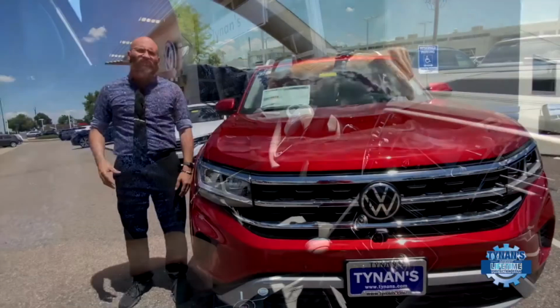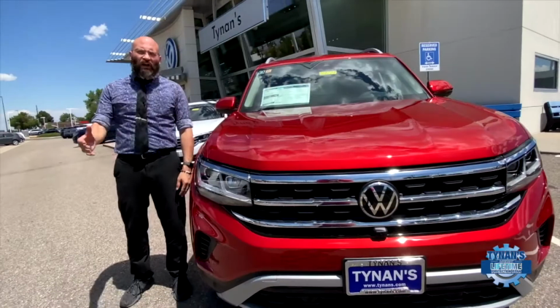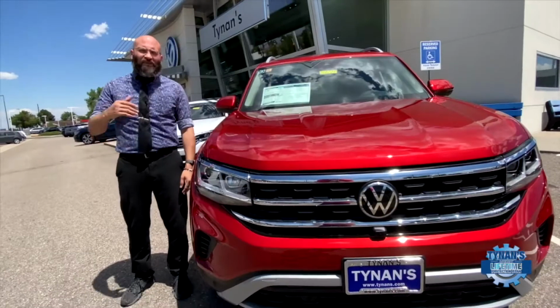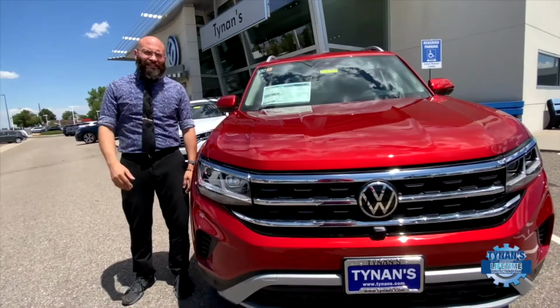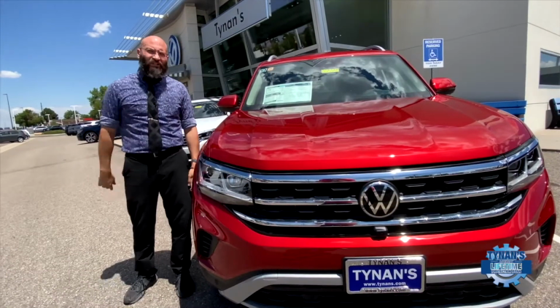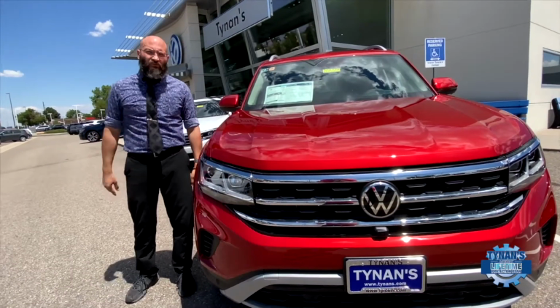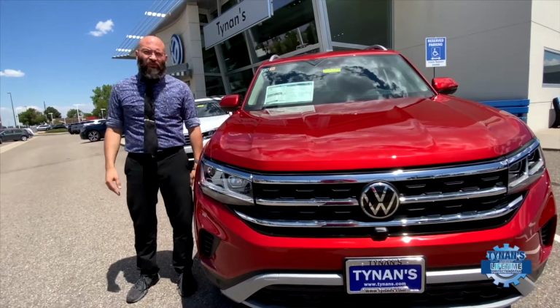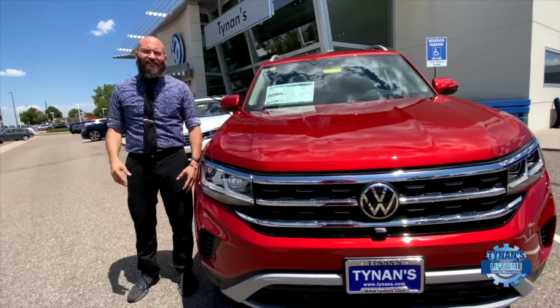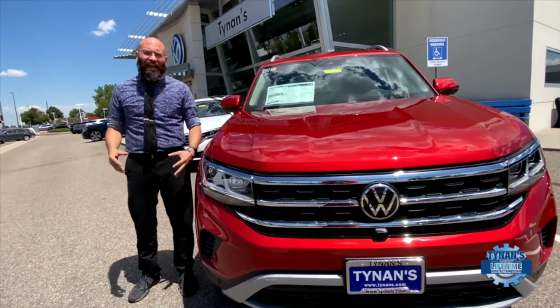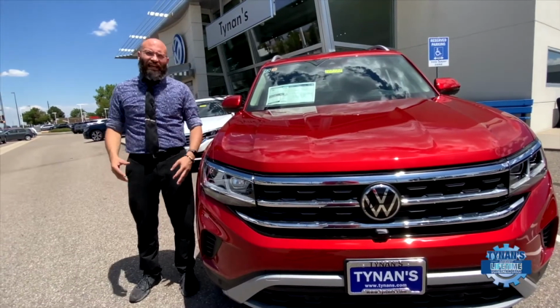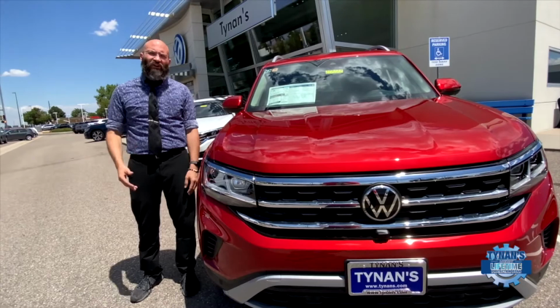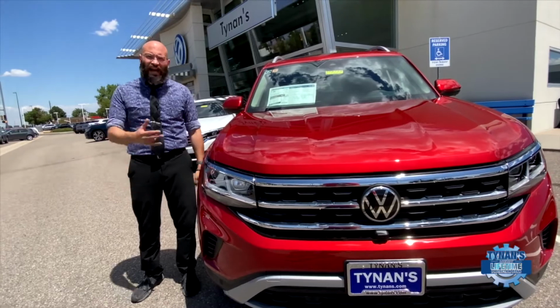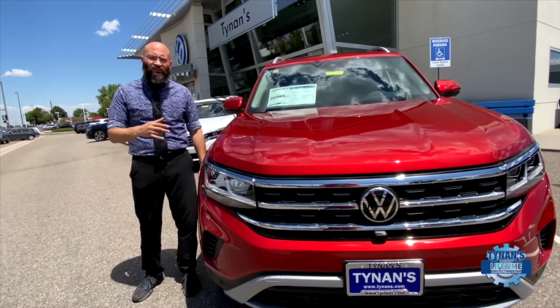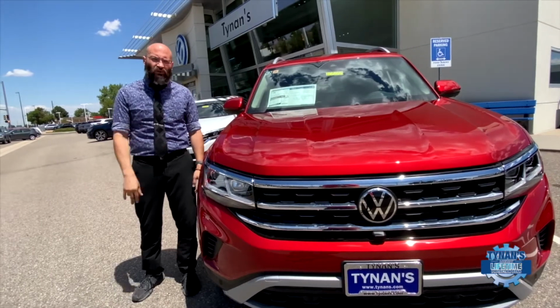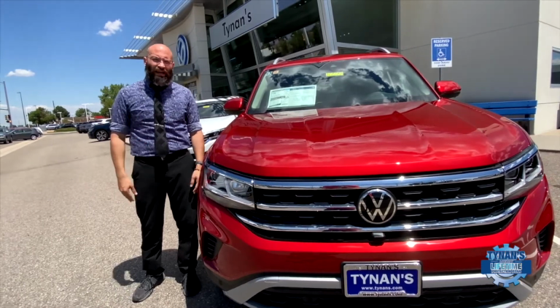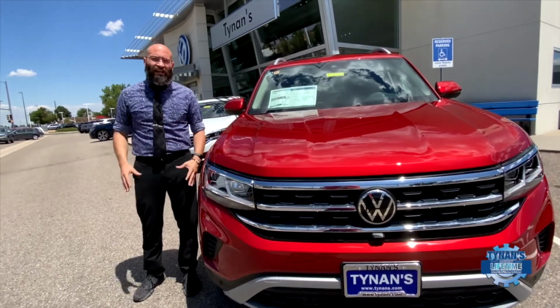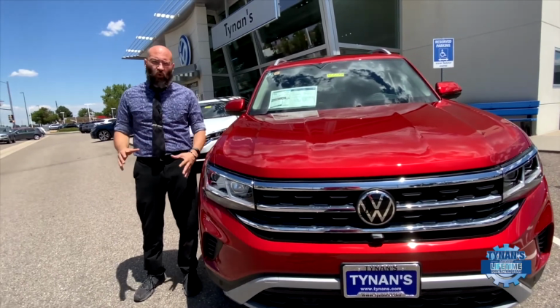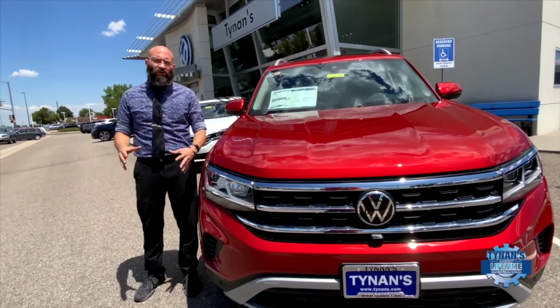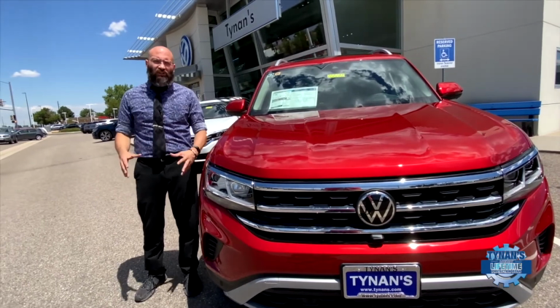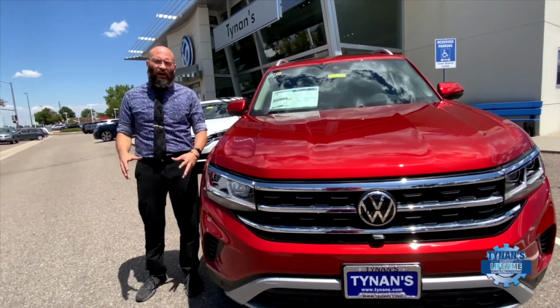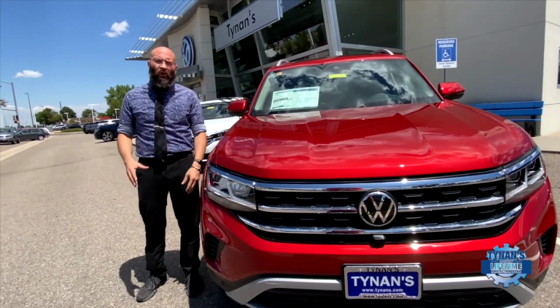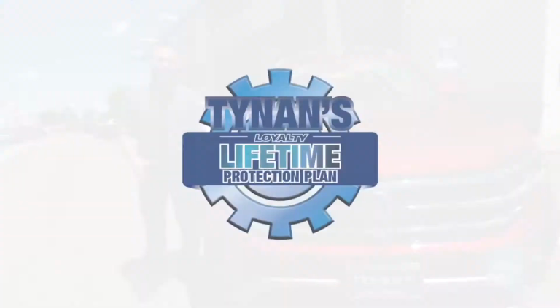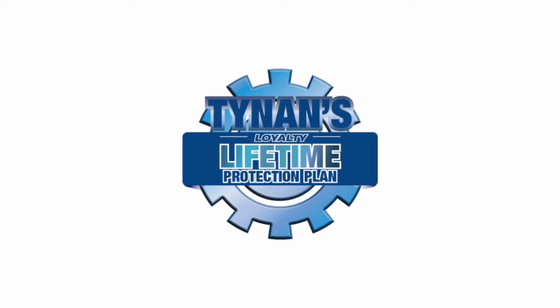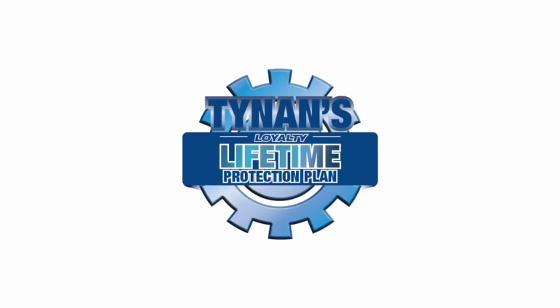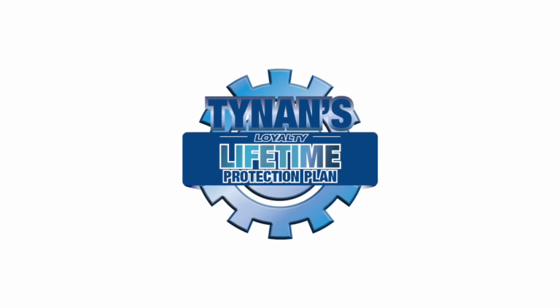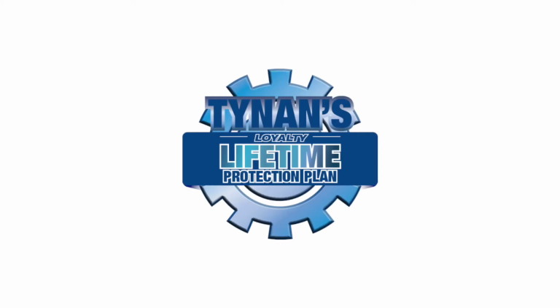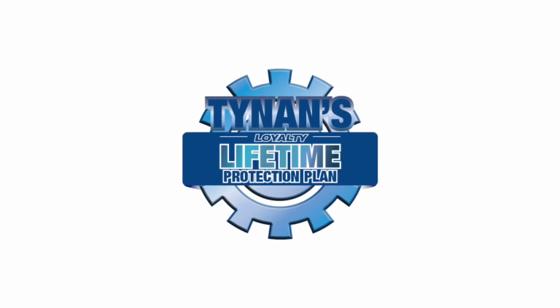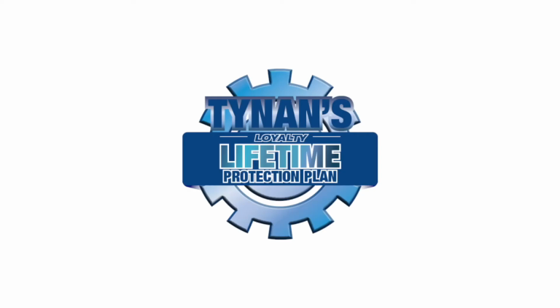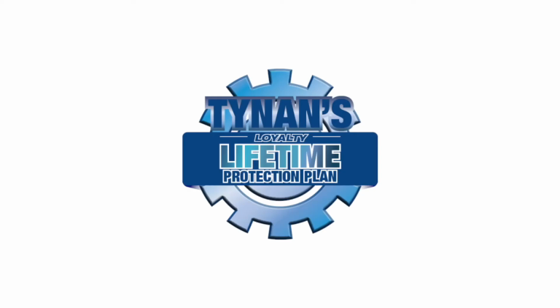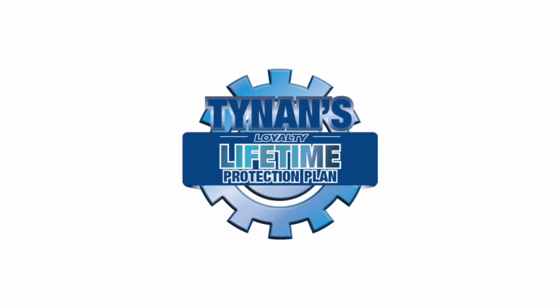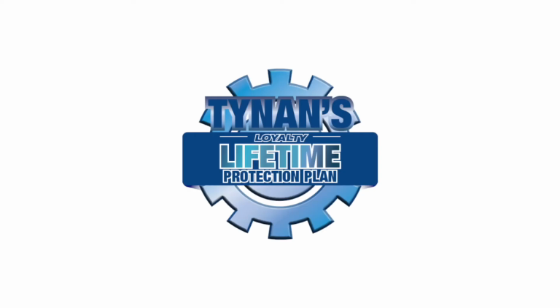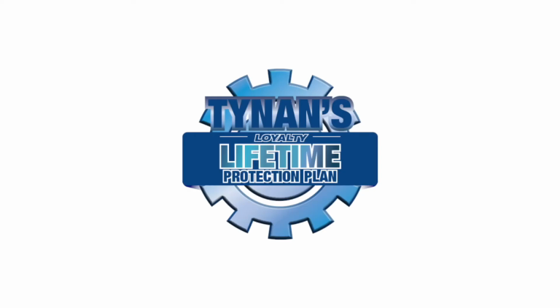Come take a test drive with me today here at Tynings Volkswagen in Aurora, Colorado — home of the Lifetime Powertrain Warranty.